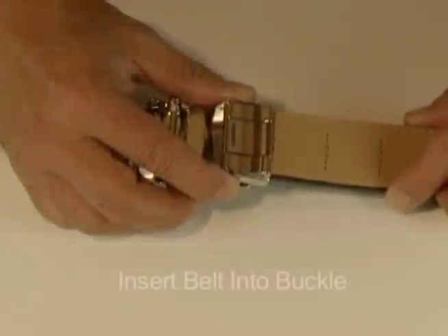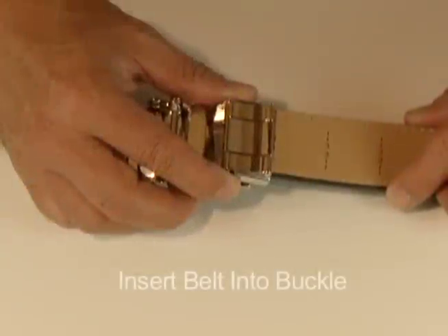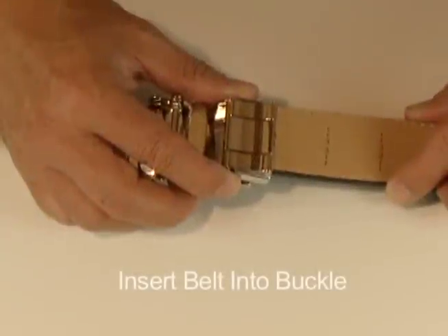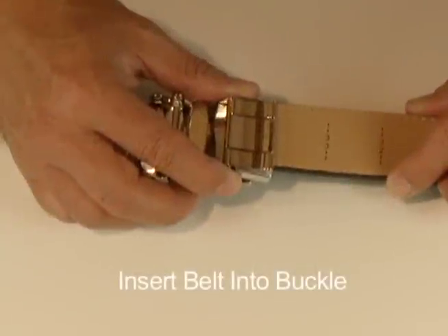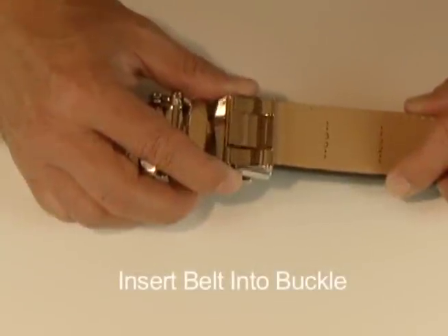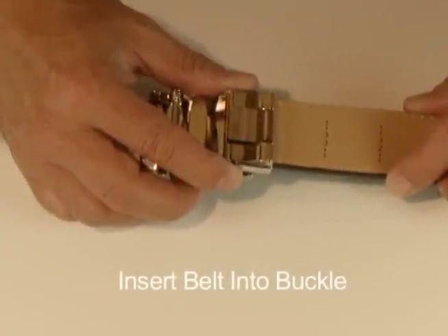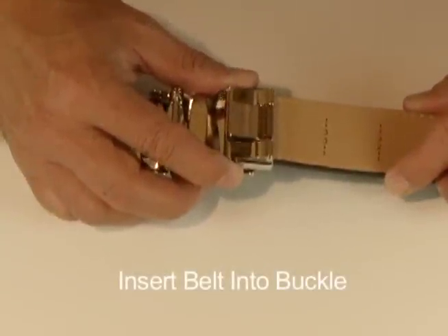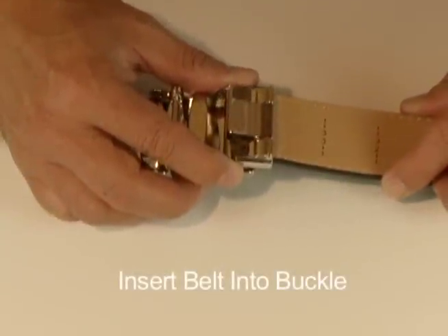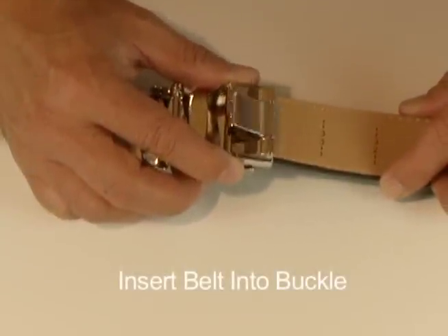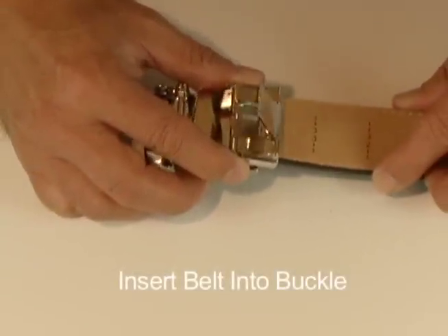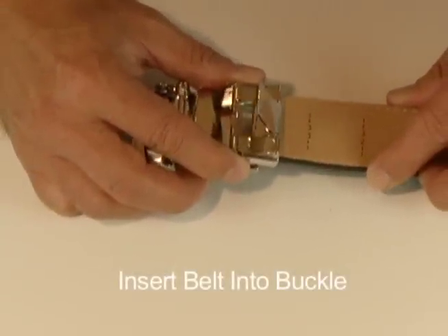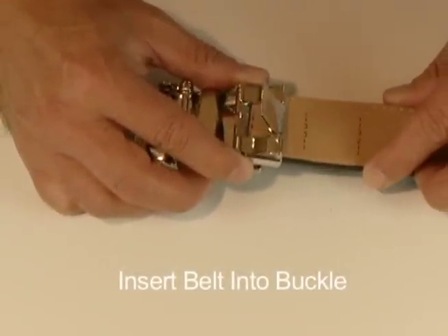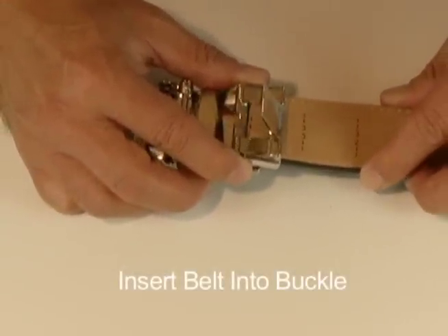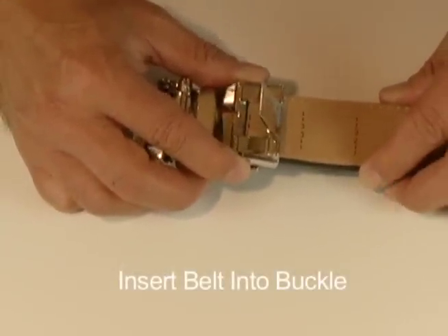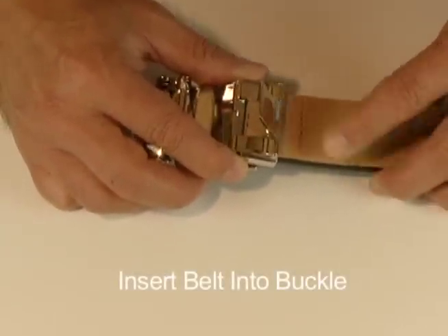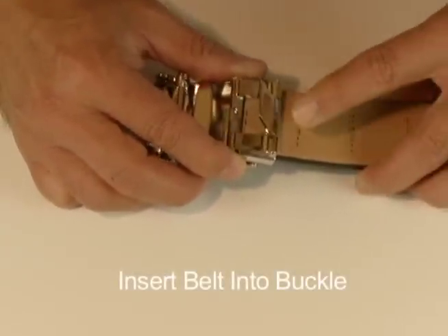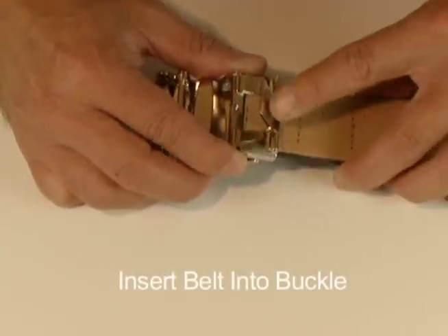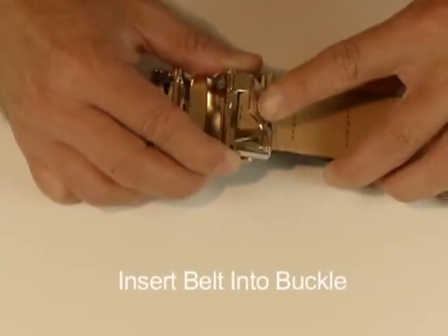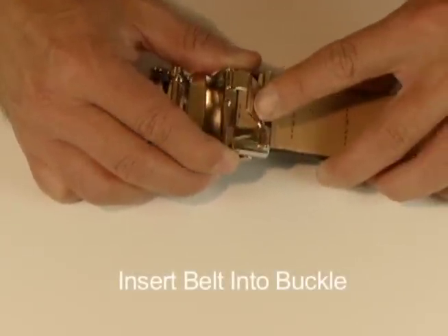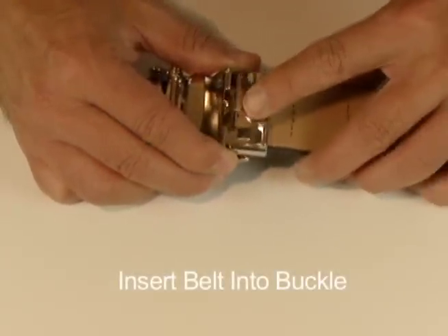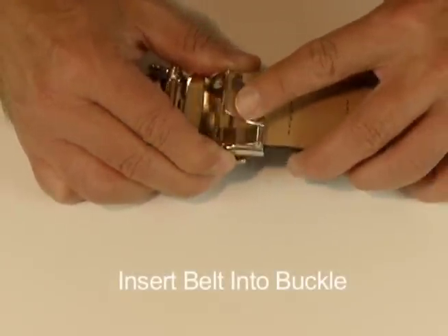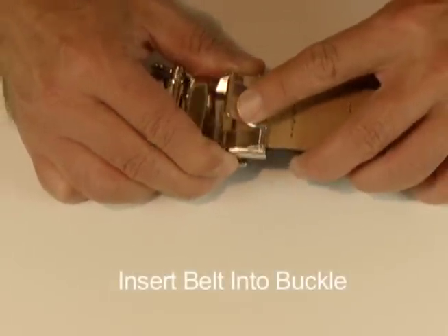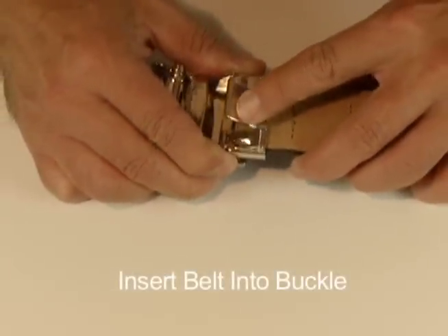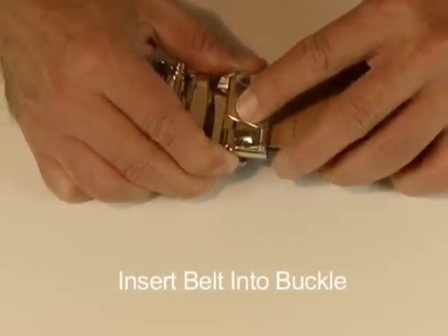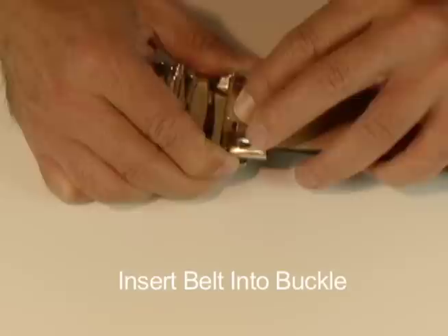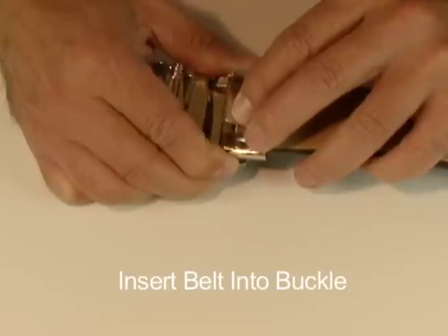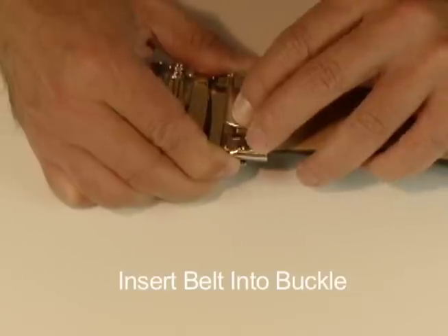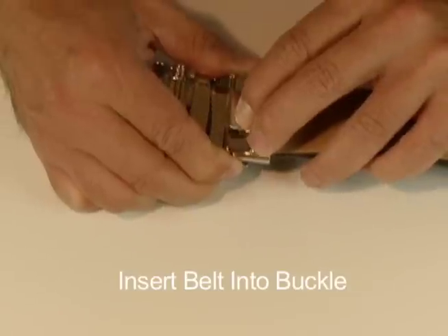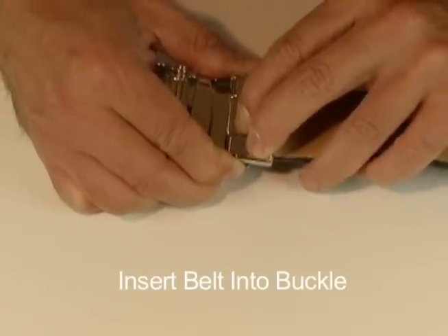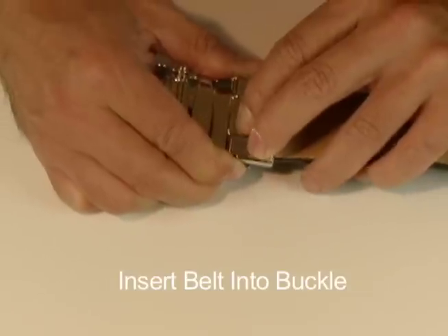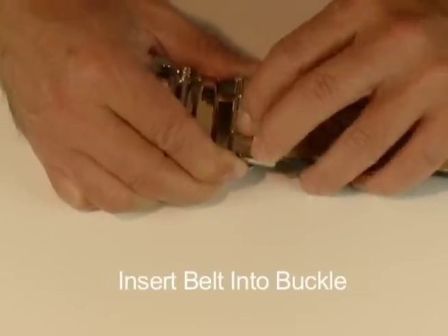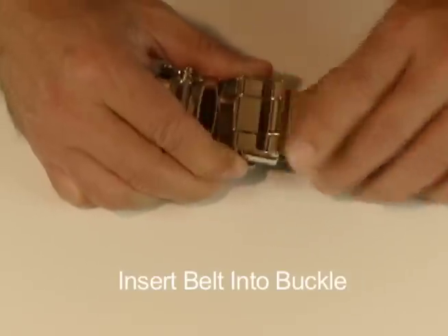Insert your newly trimmed Nex Belt into the buckle. Be sure to push firmly down on the clasp to make sure it's locked in place.